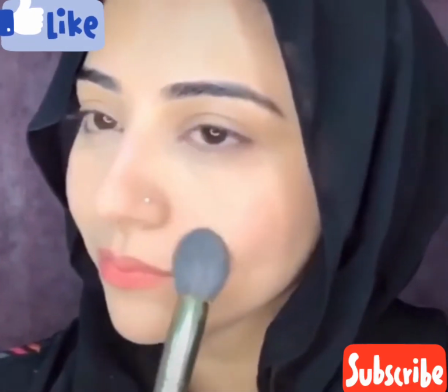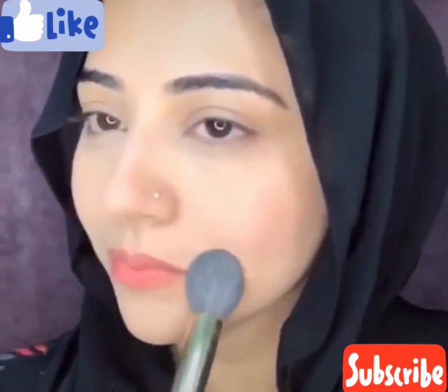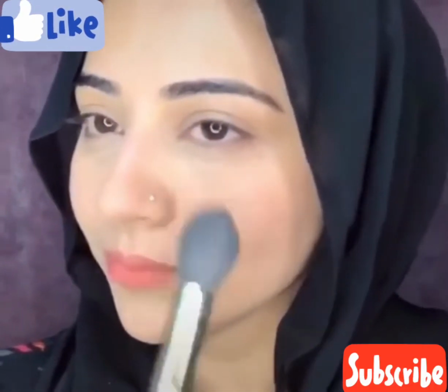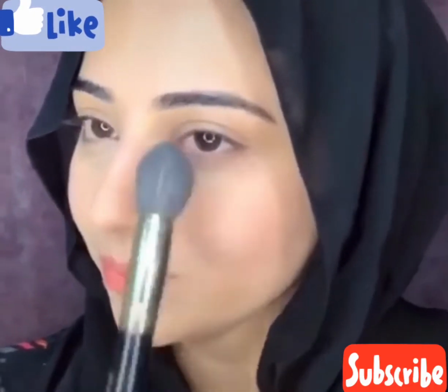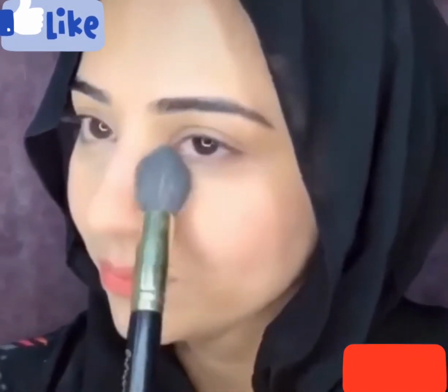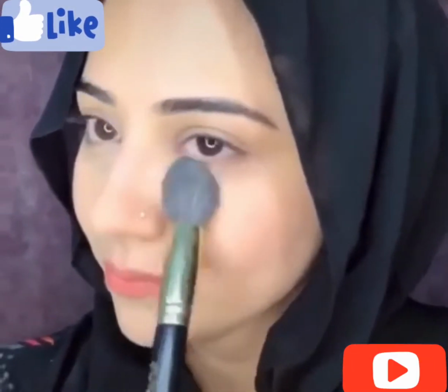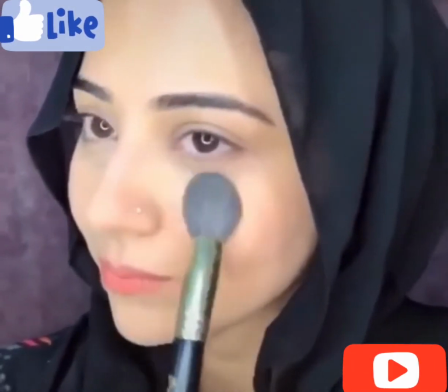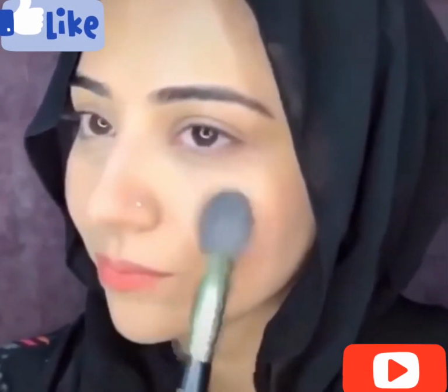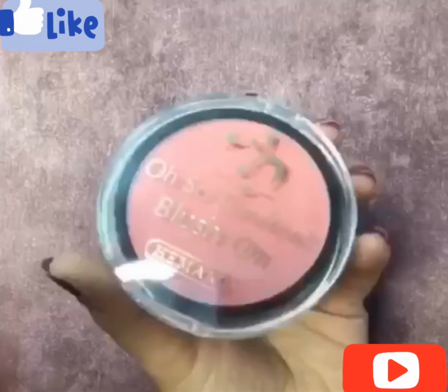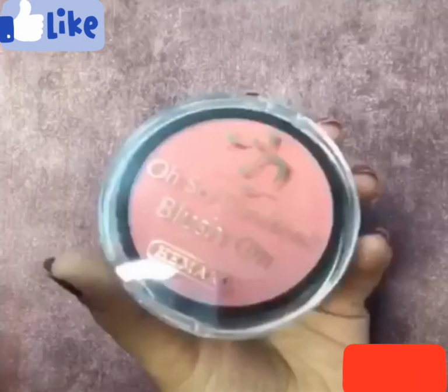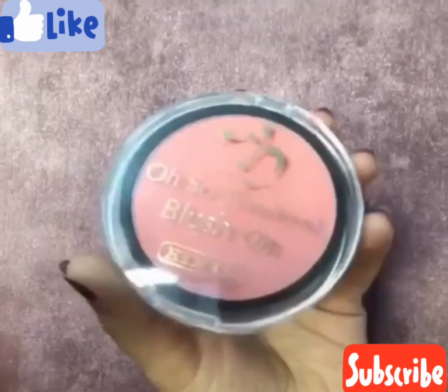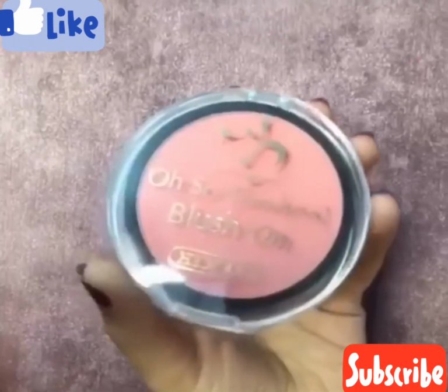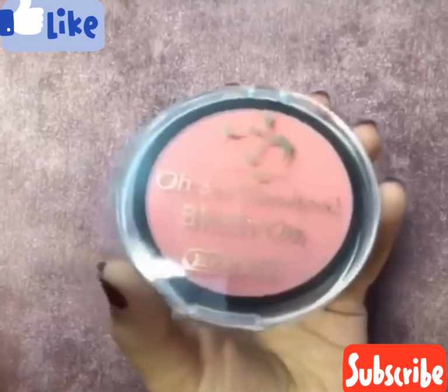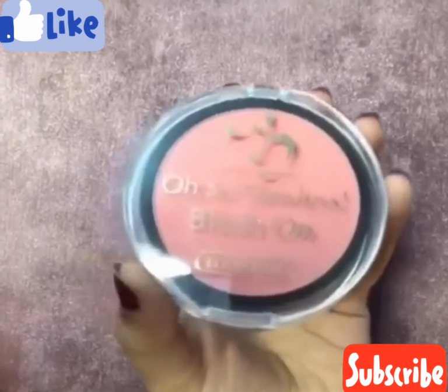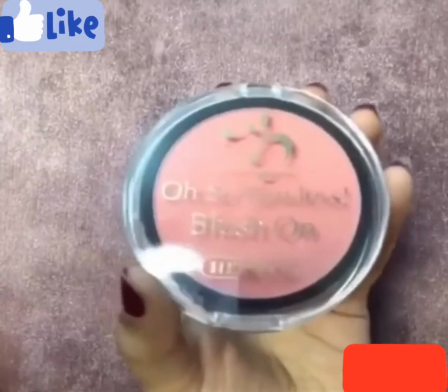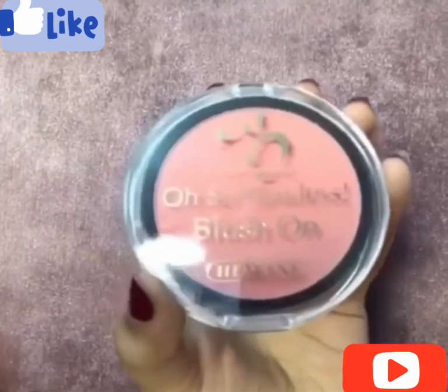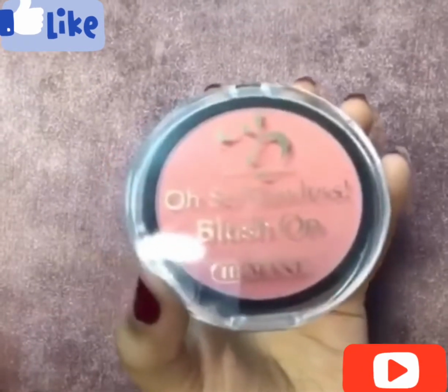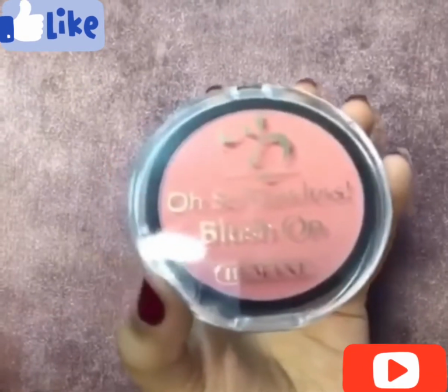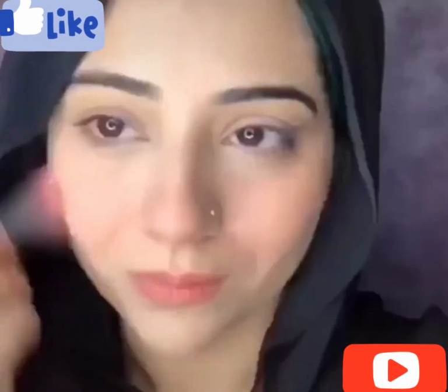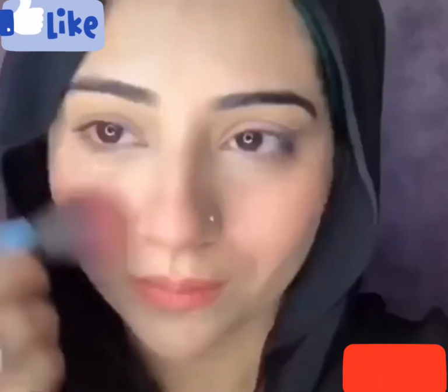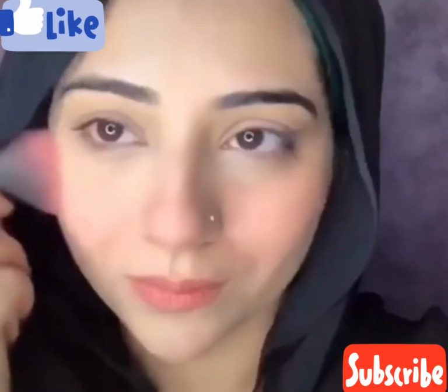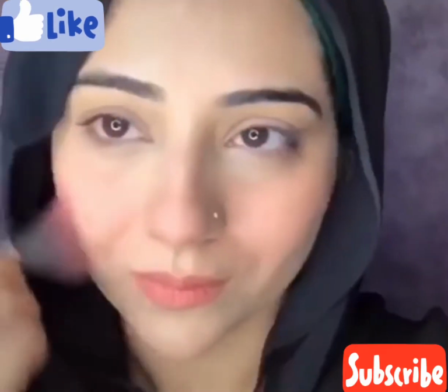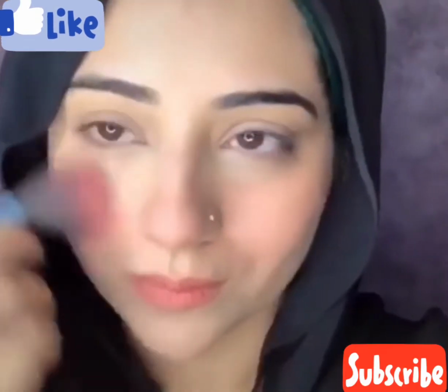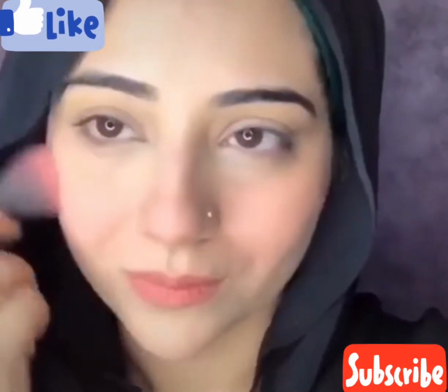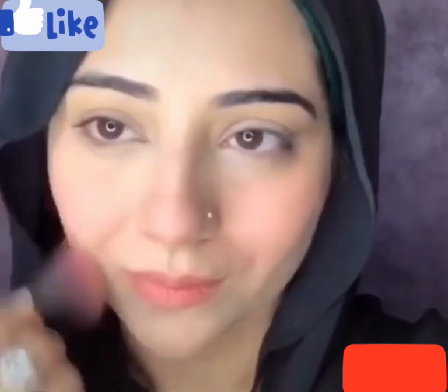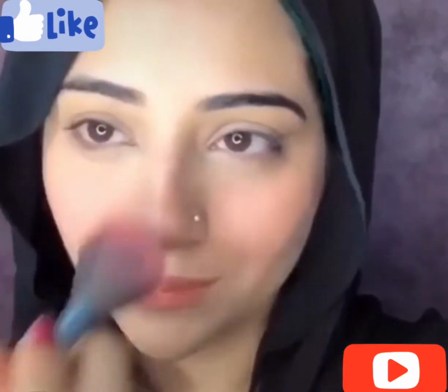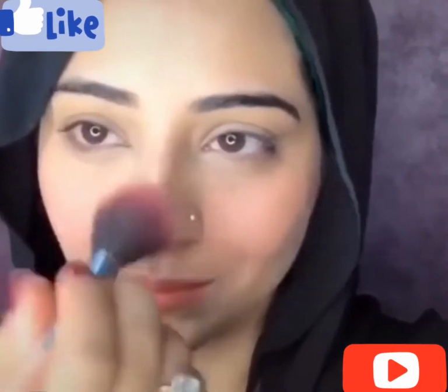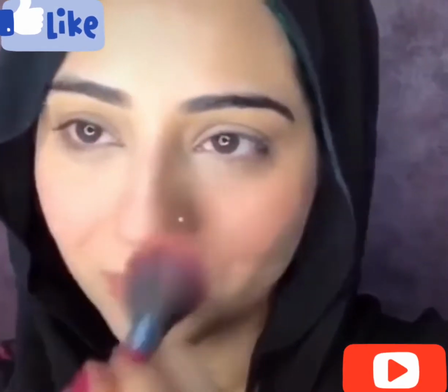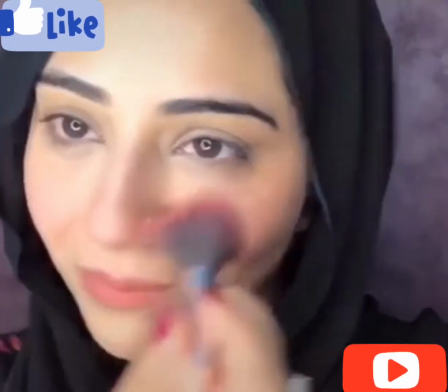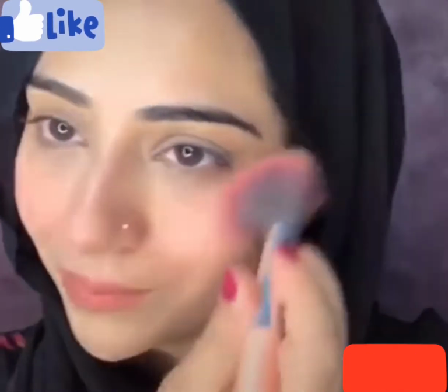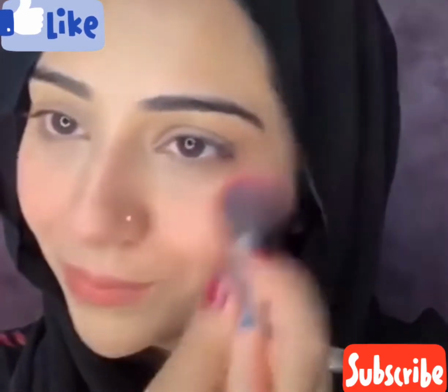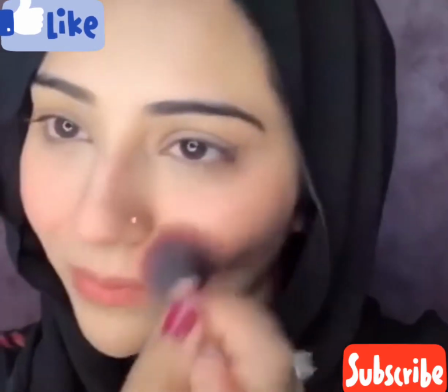You don't have to wear a red color, so that's why I will add a little color with Oh So Flawless Blush On.